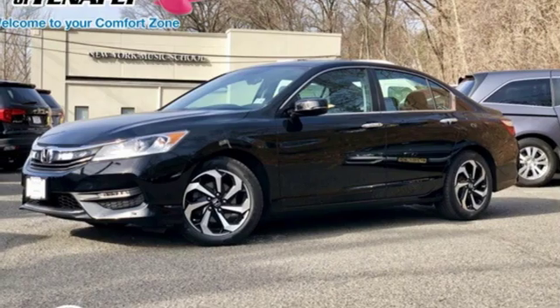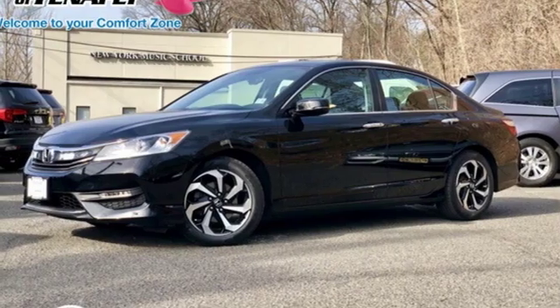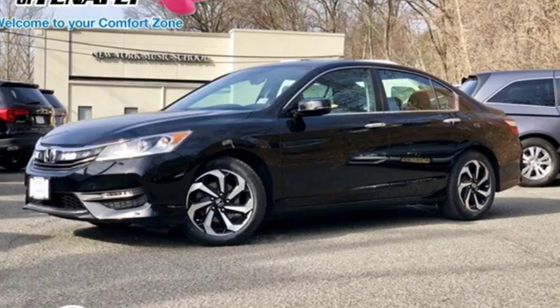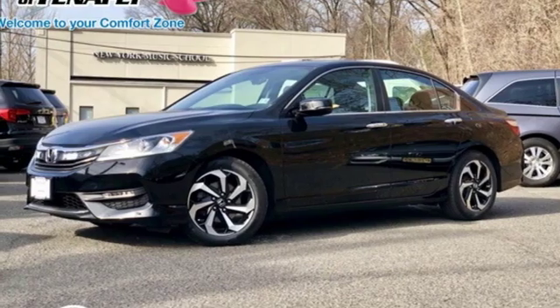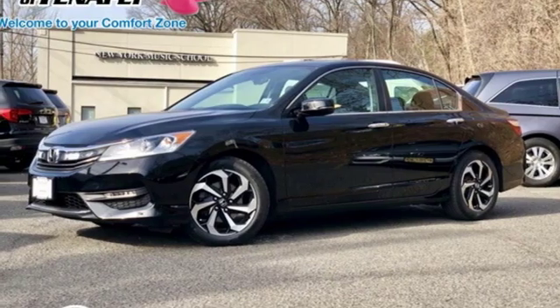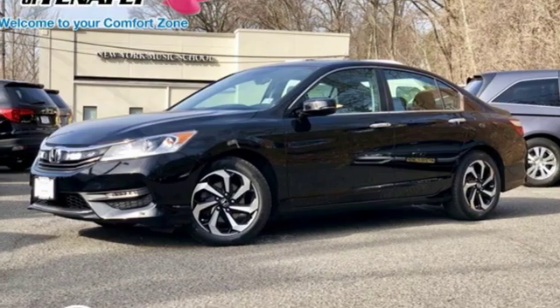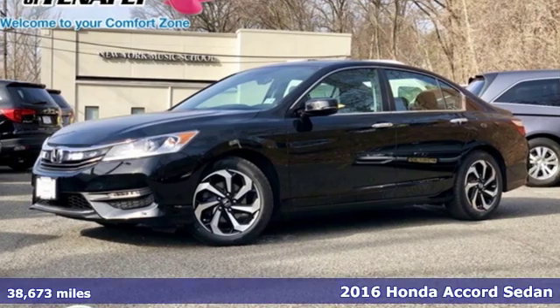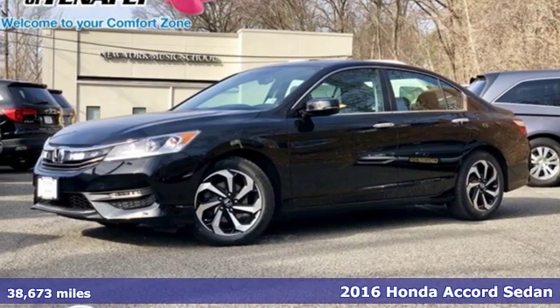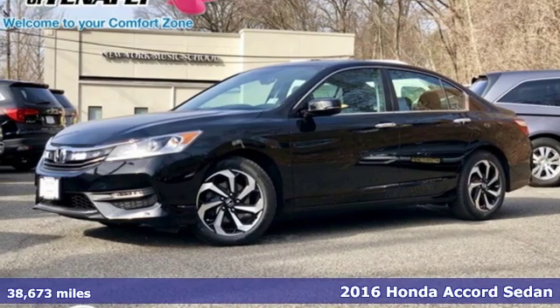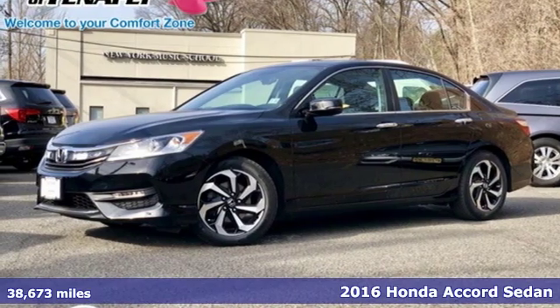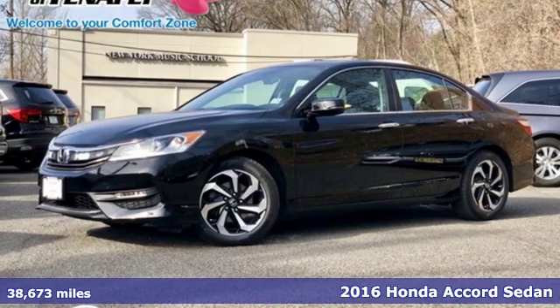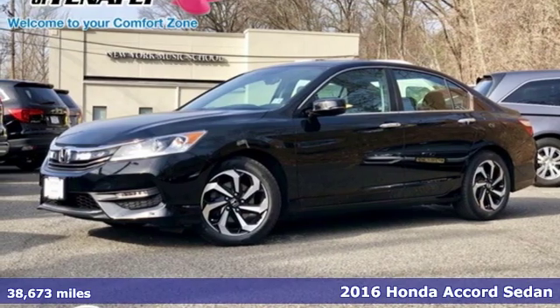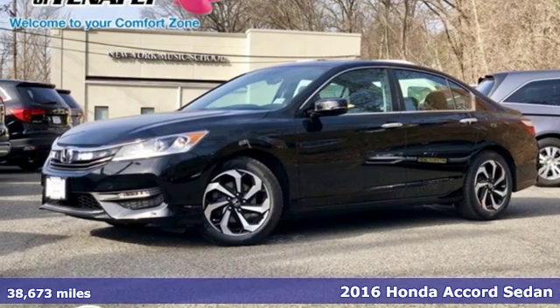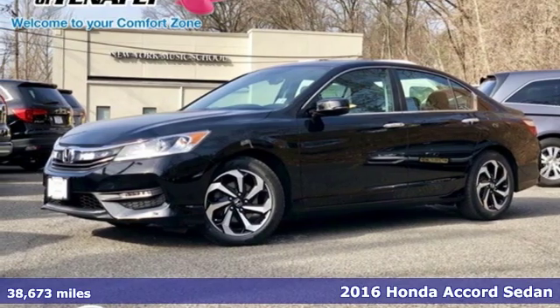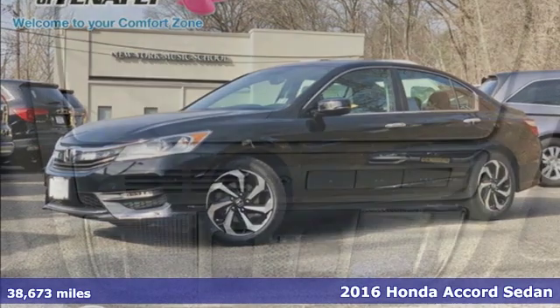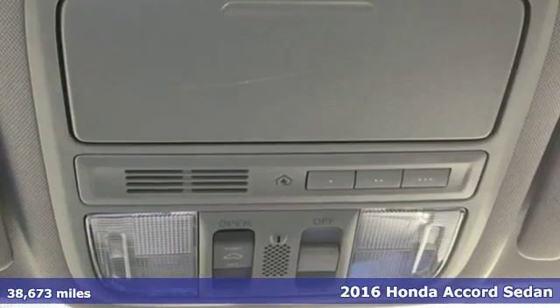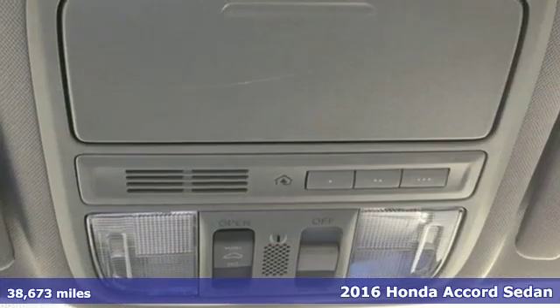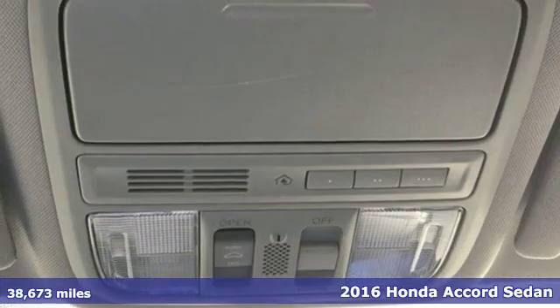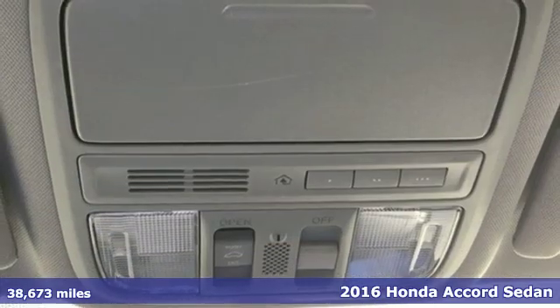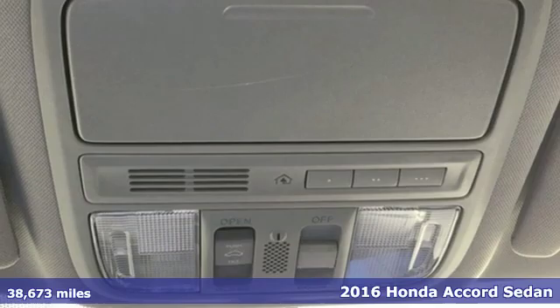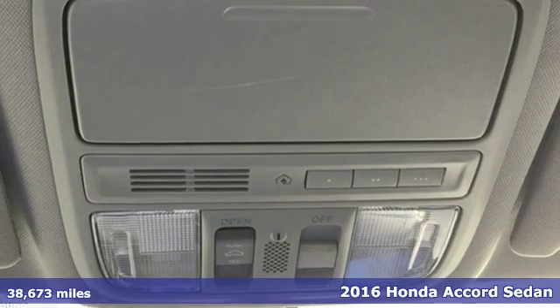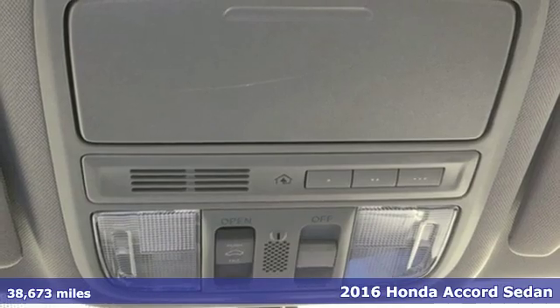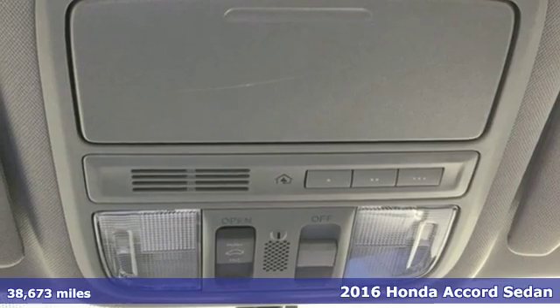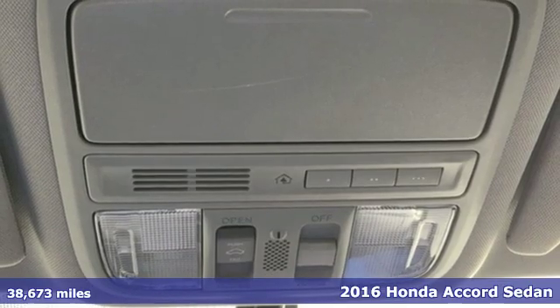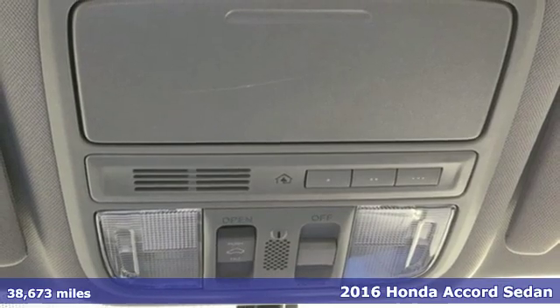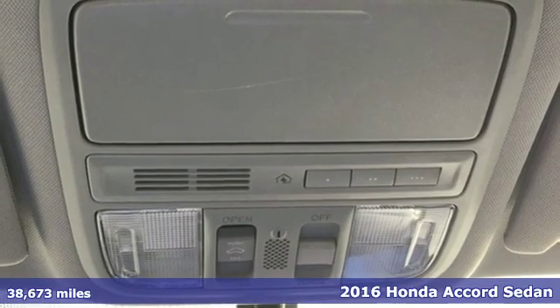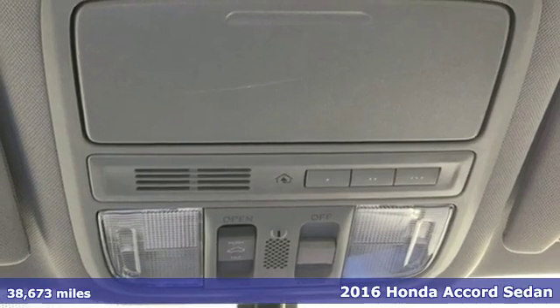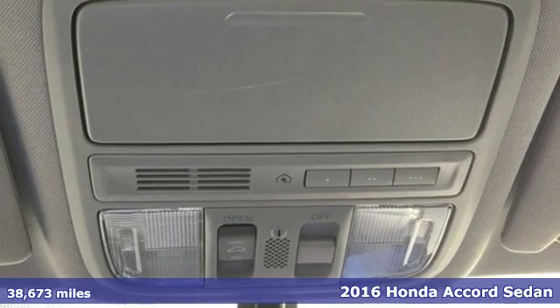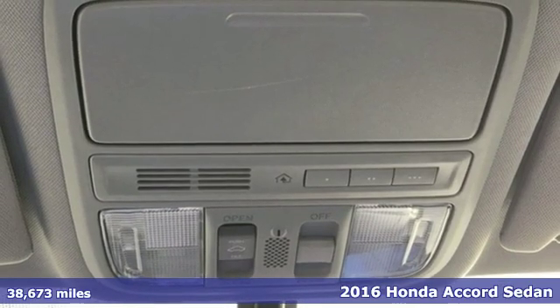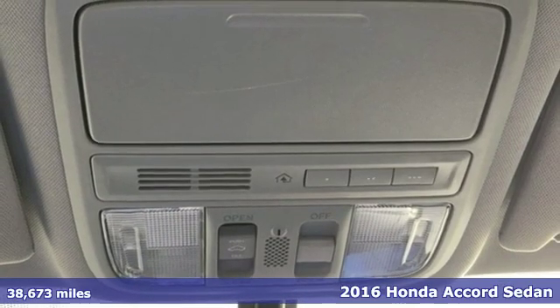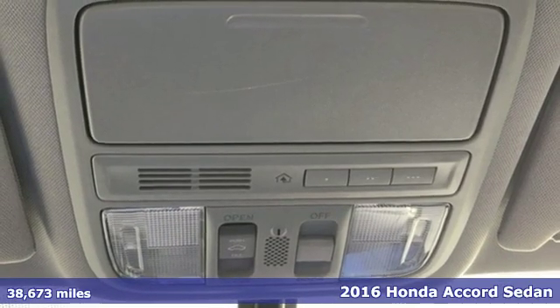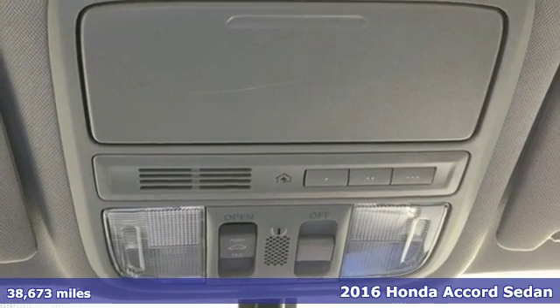Here's a 2016 Honda Accord sedan. Honda made no compromises with this luxurious and practical Accord.